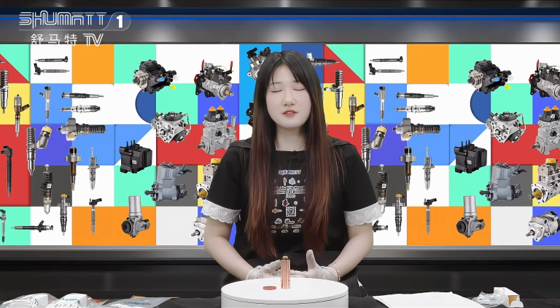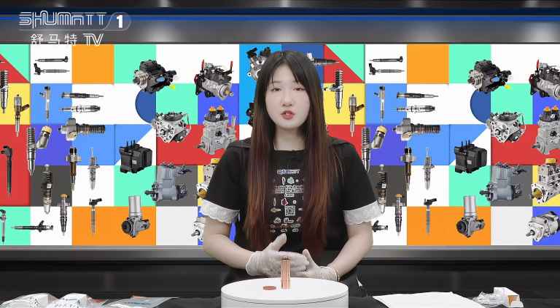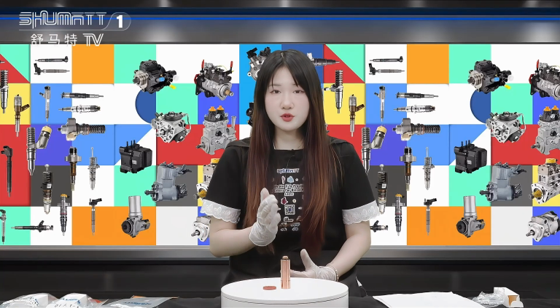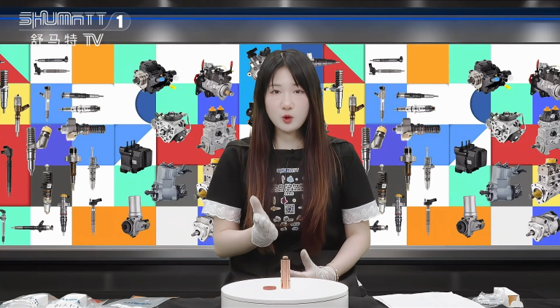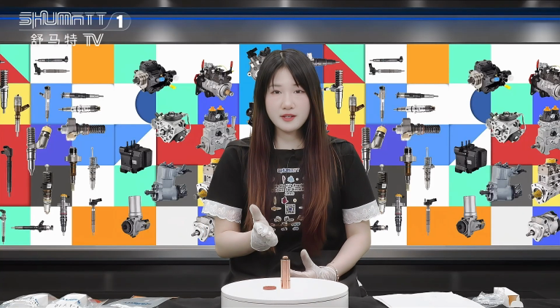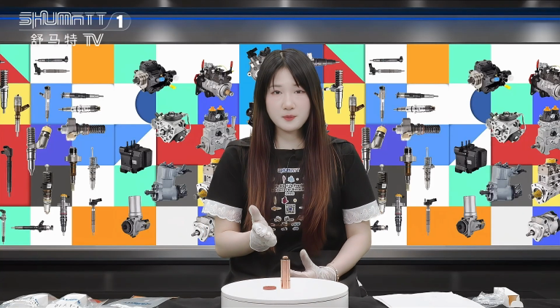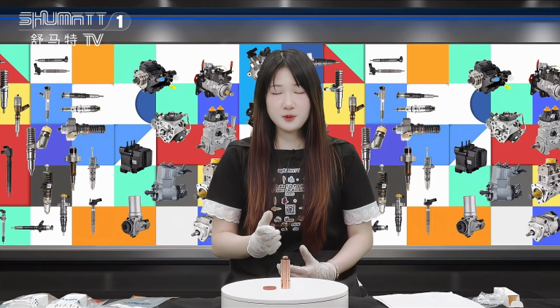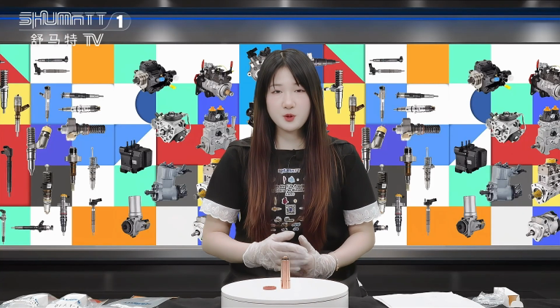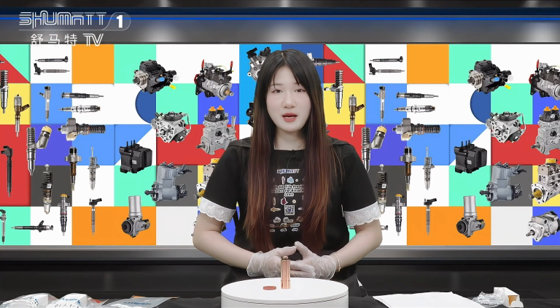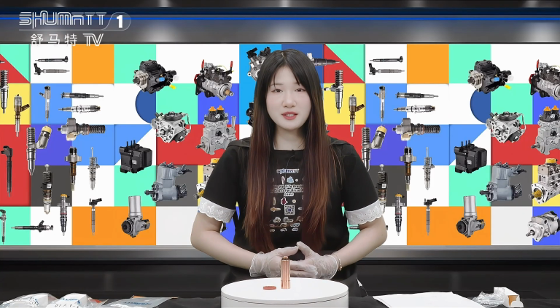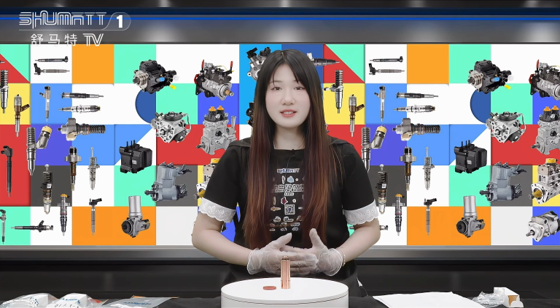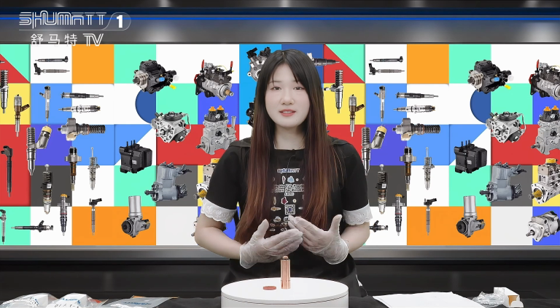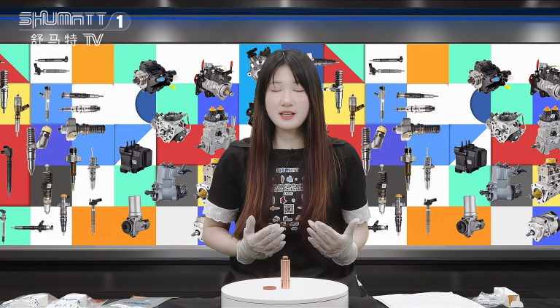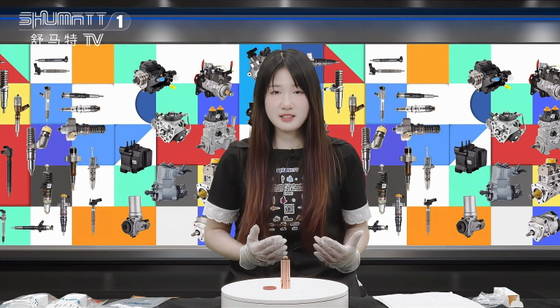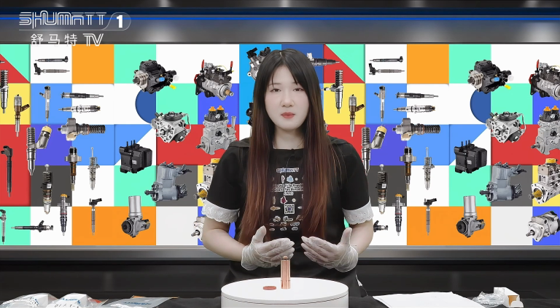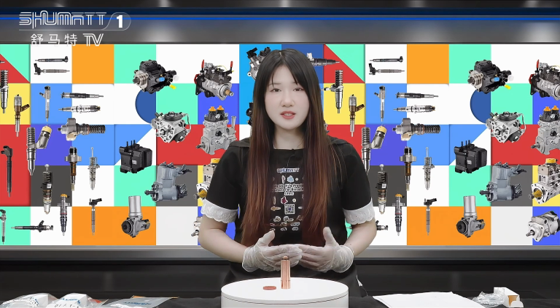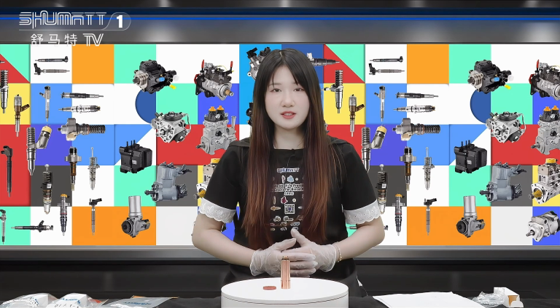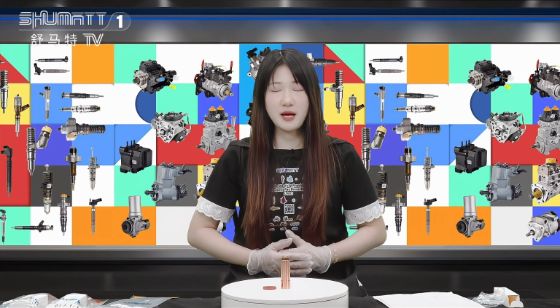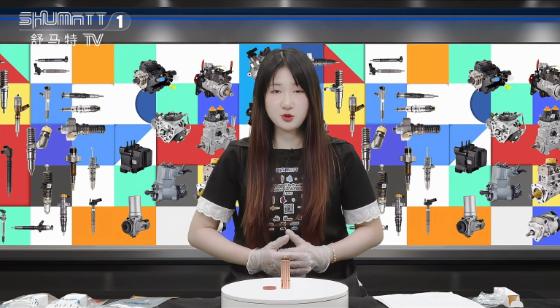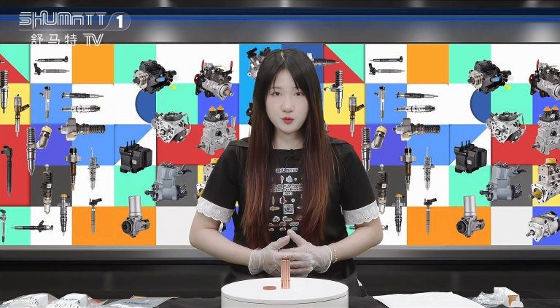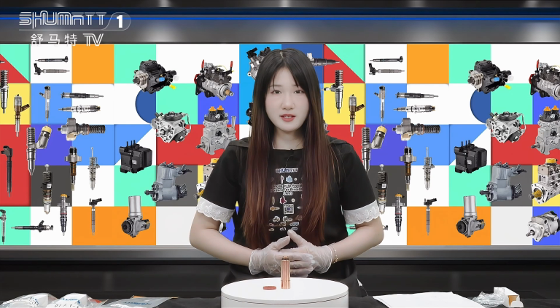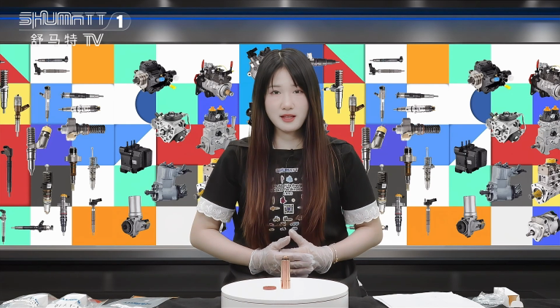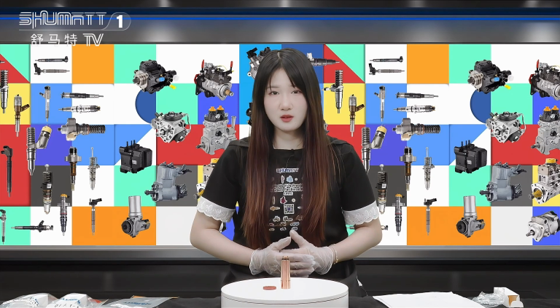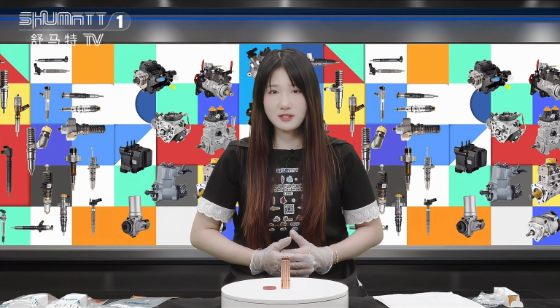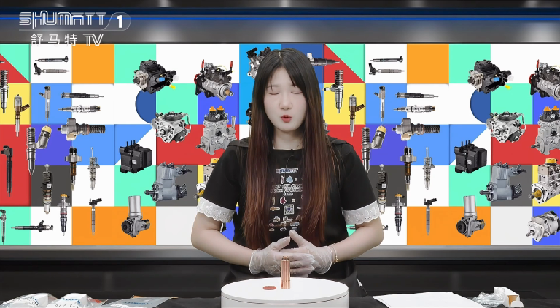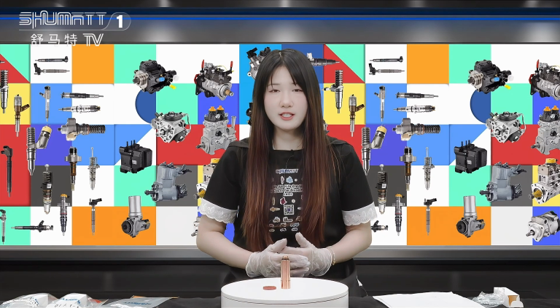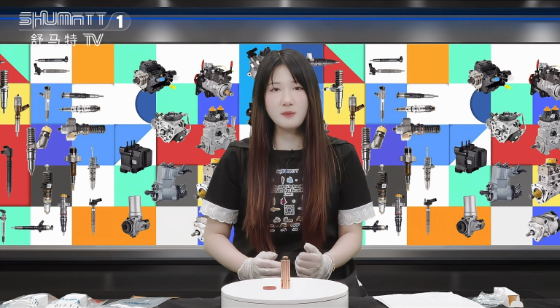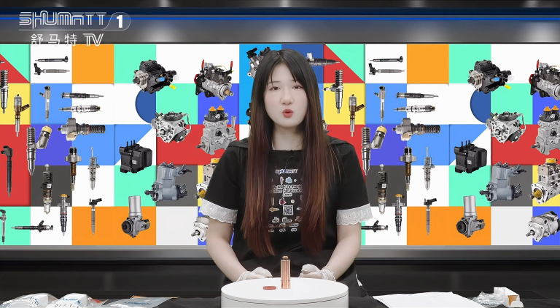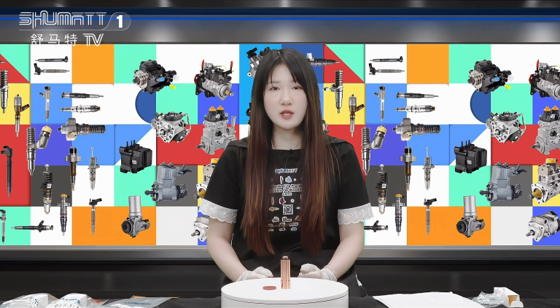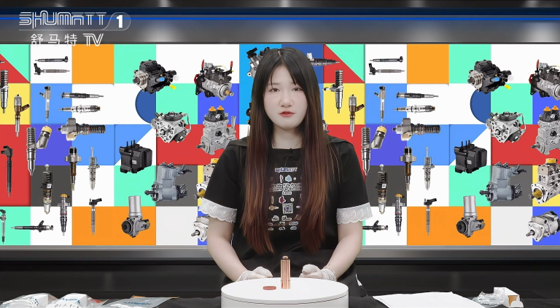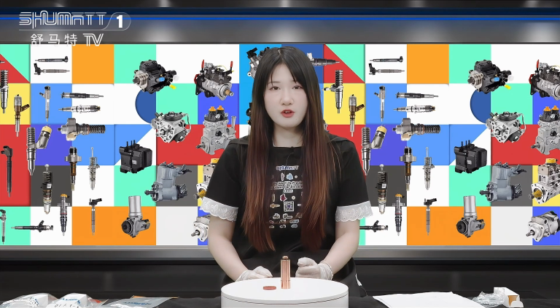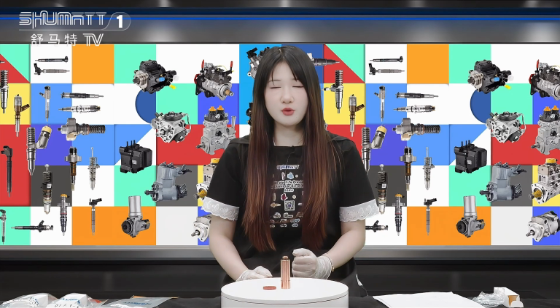If you want to know more details about this product, please contact us immediately via social media like WhatsApp or email. Waiting for your message. Thank you.